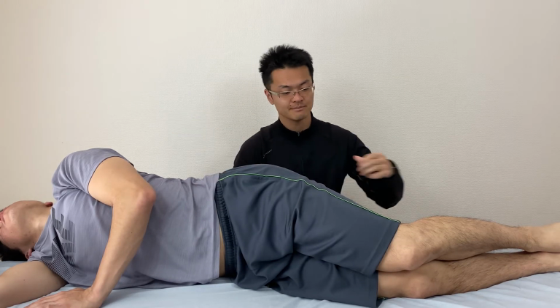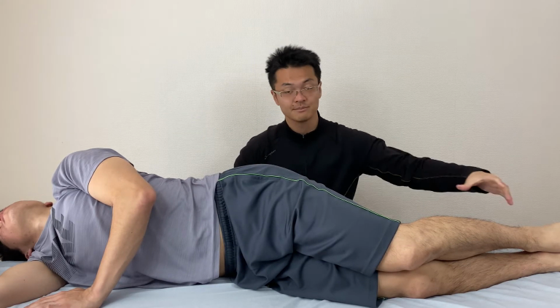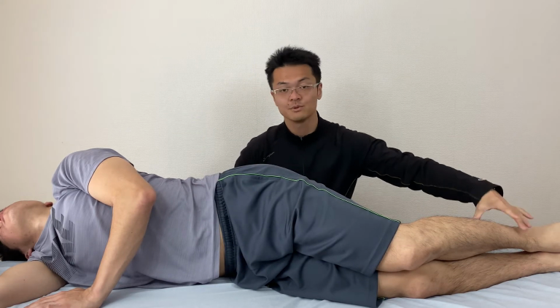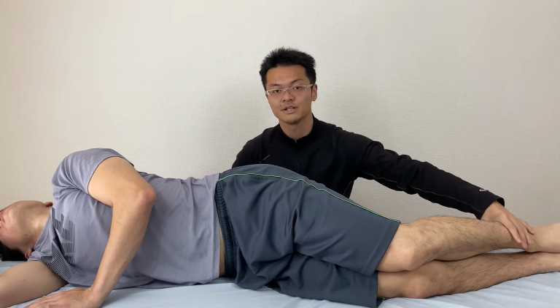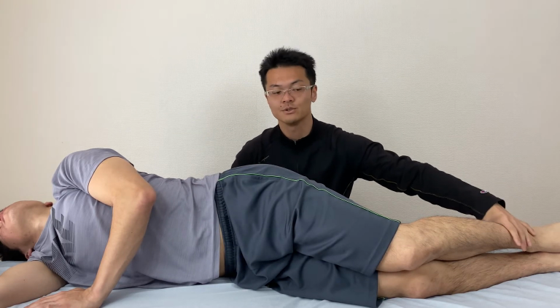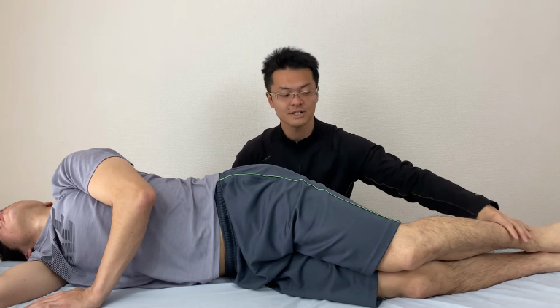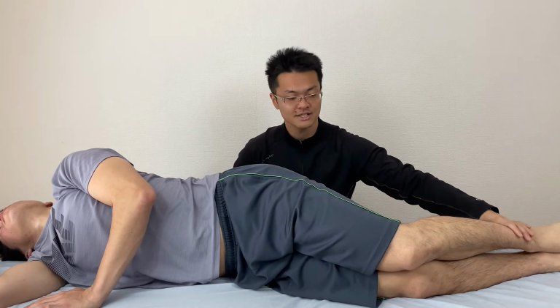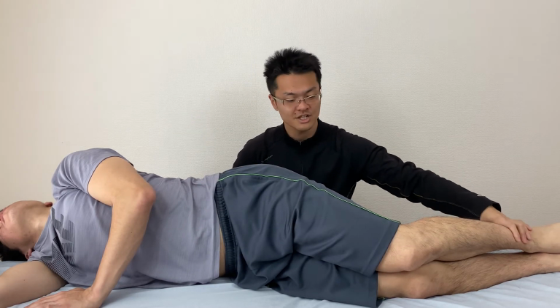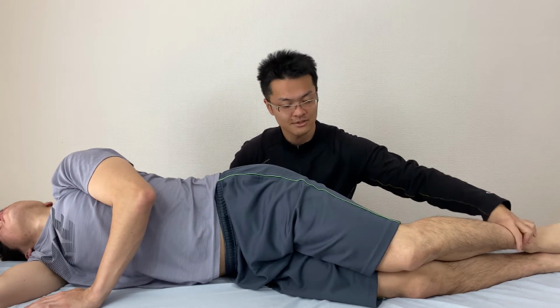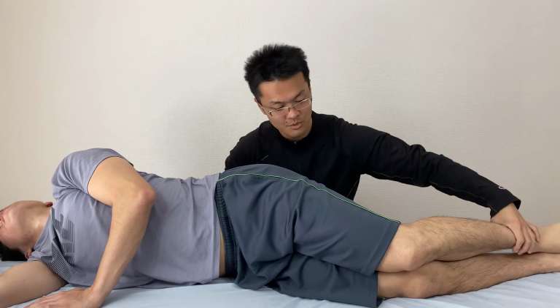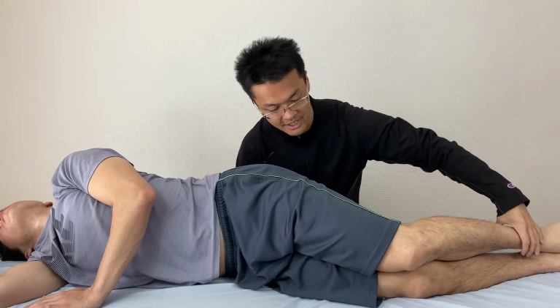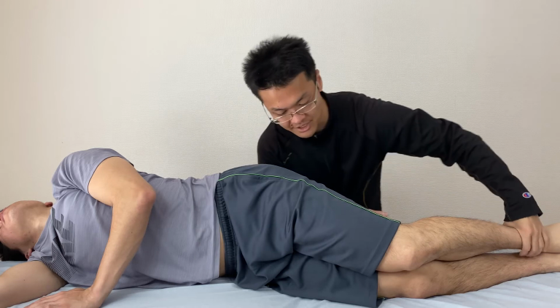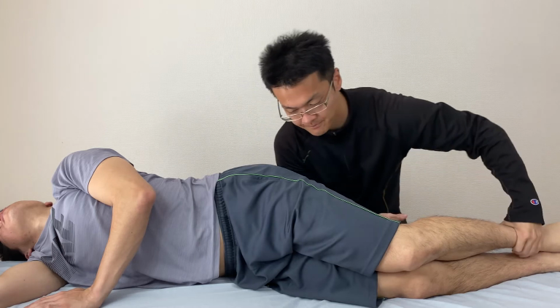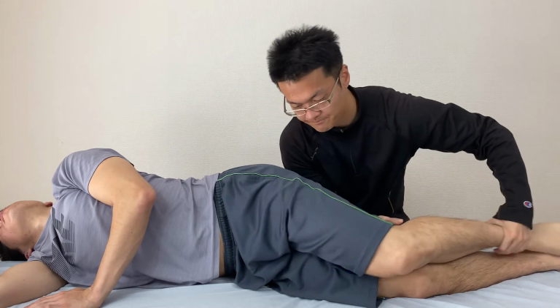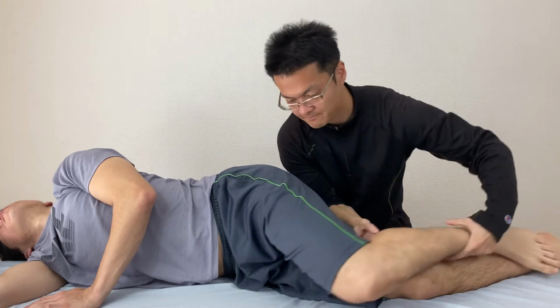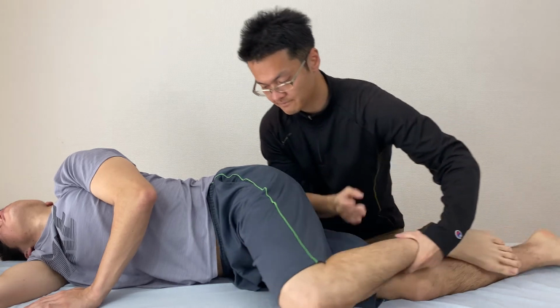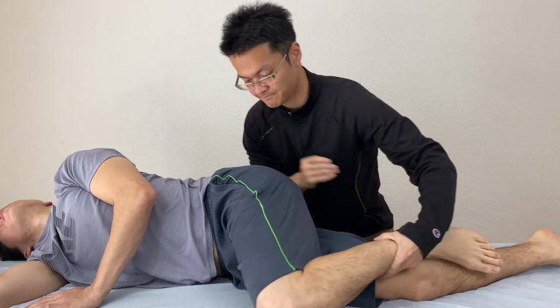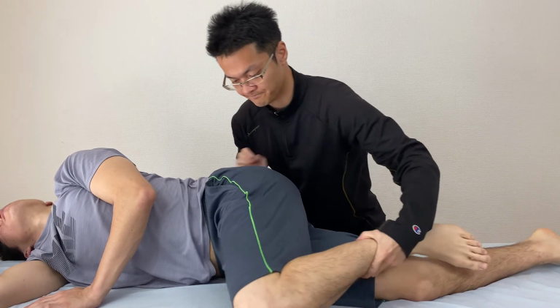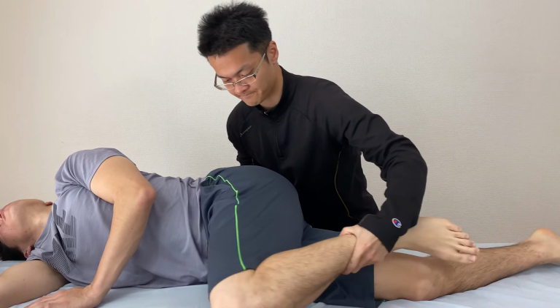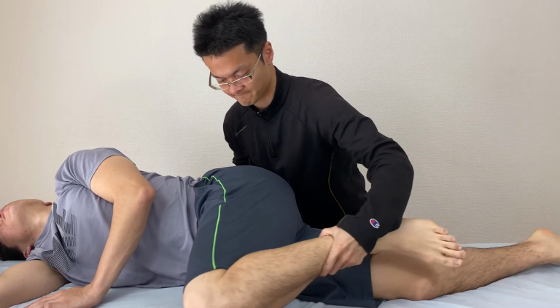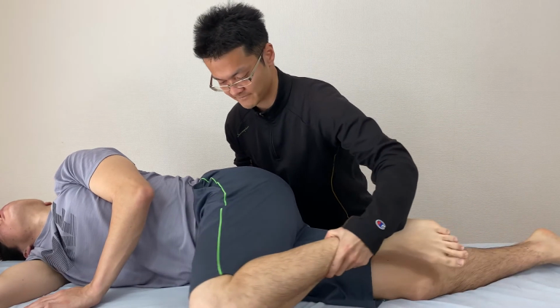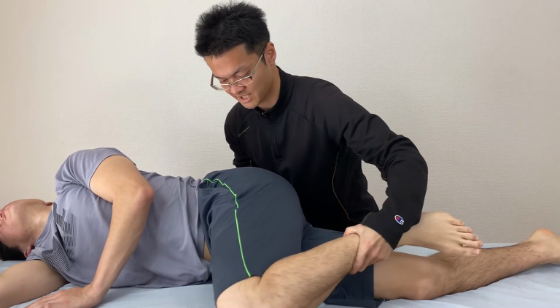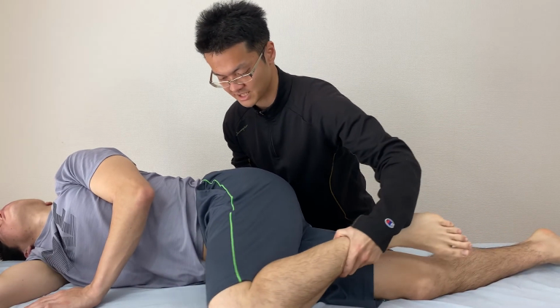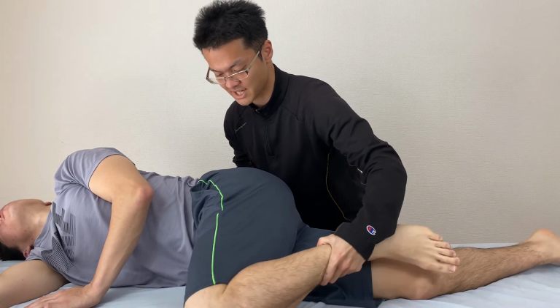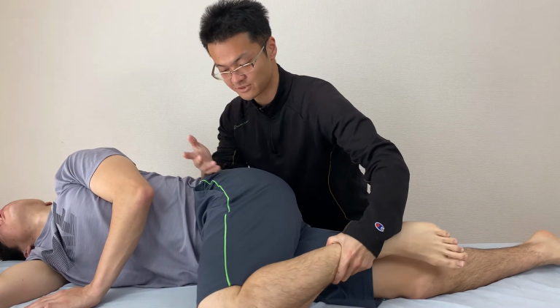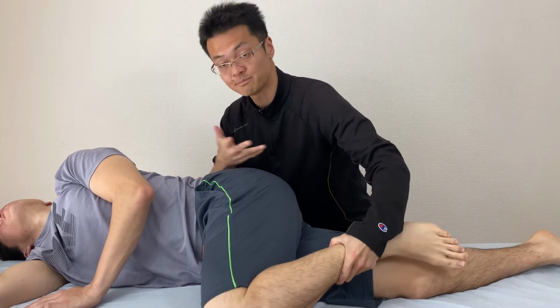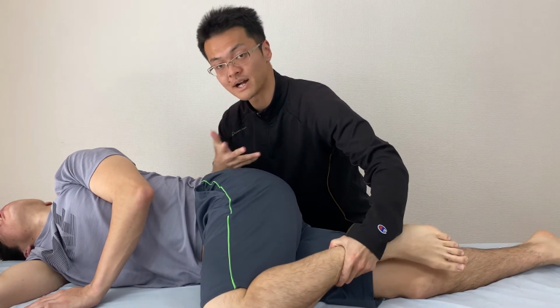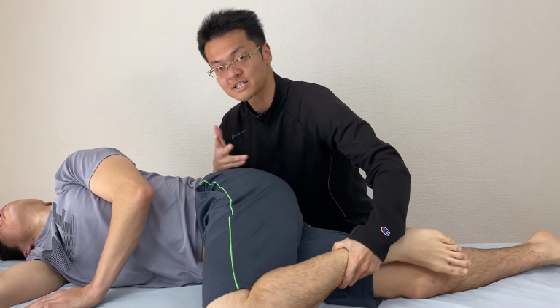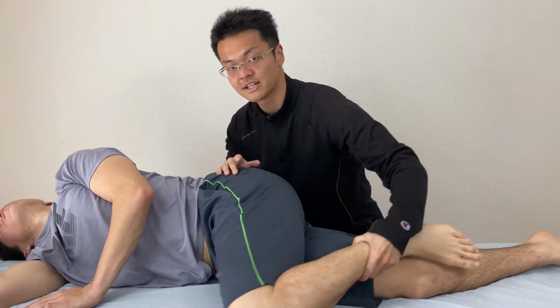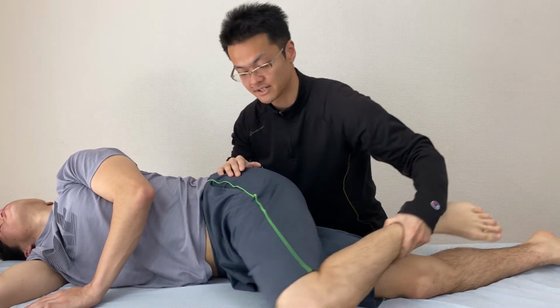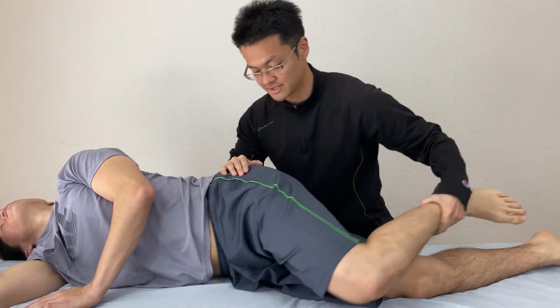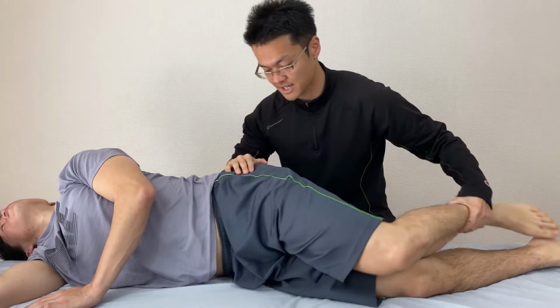Before I do it, let's check the mobility. He has tightness on the back side and side.